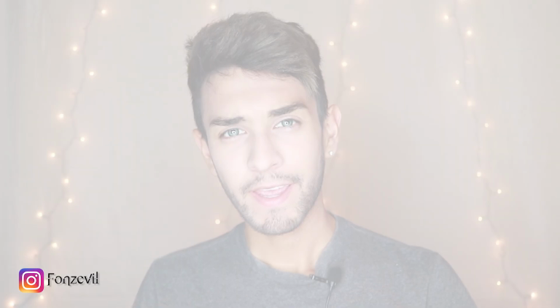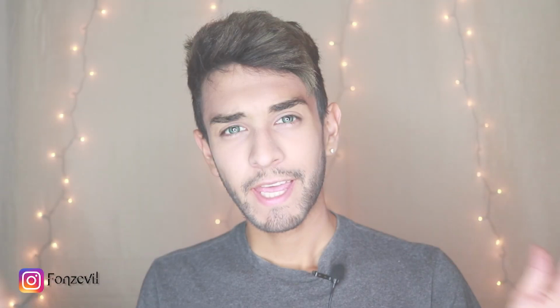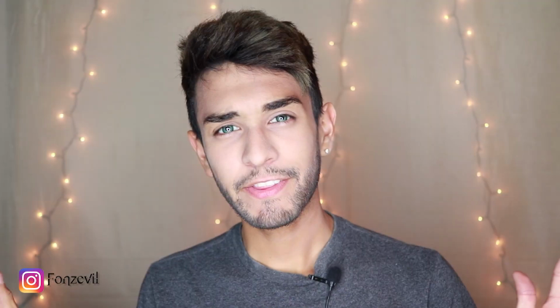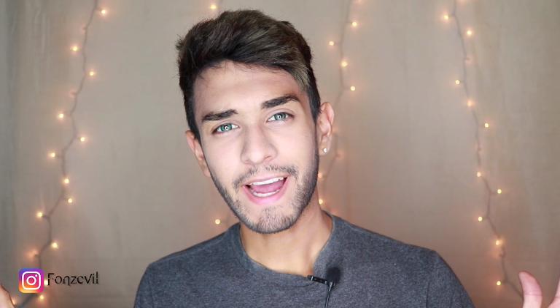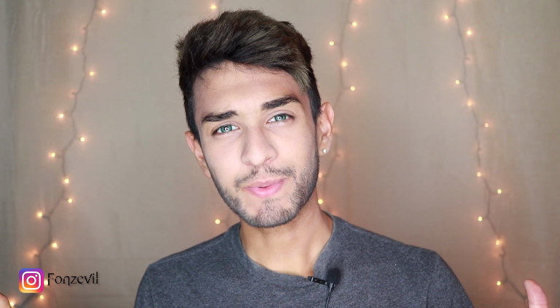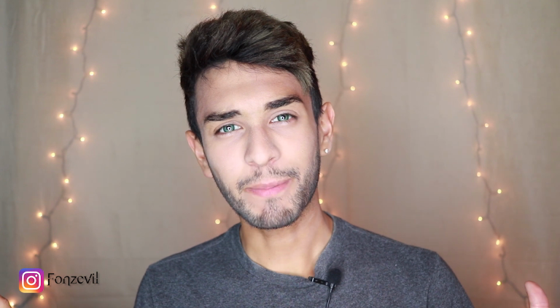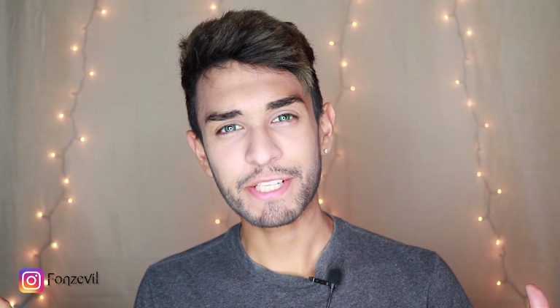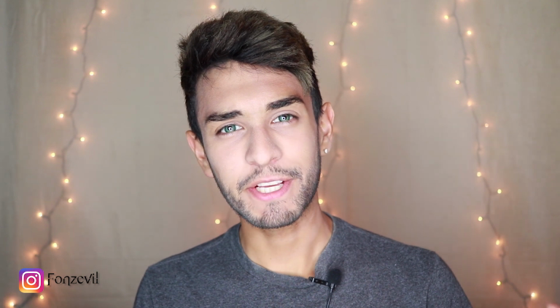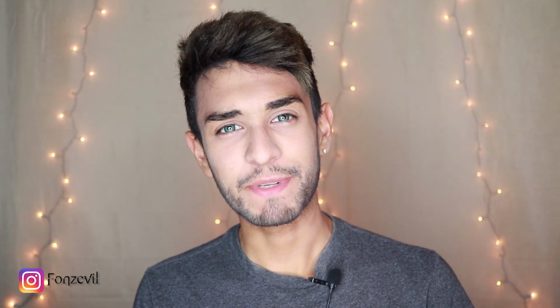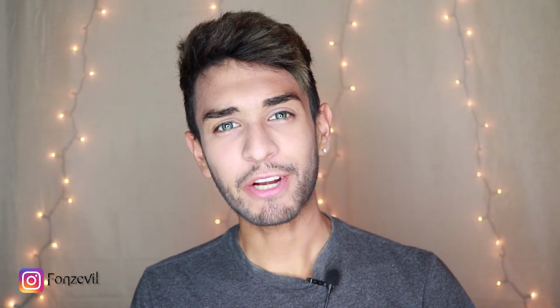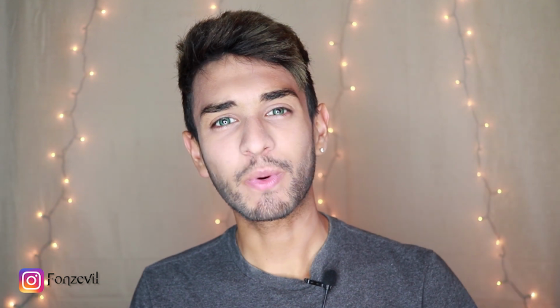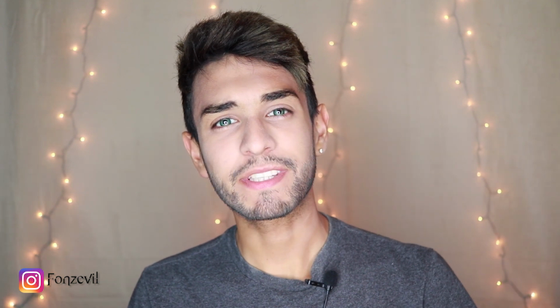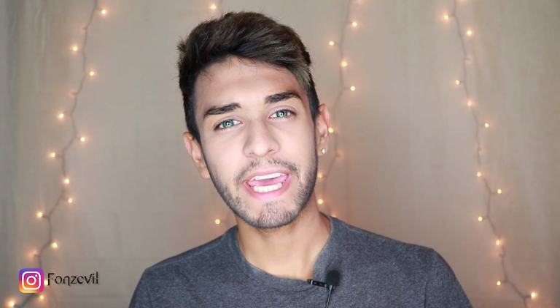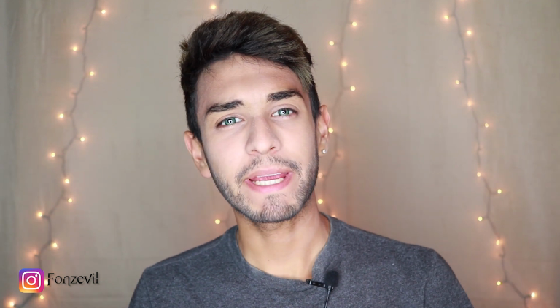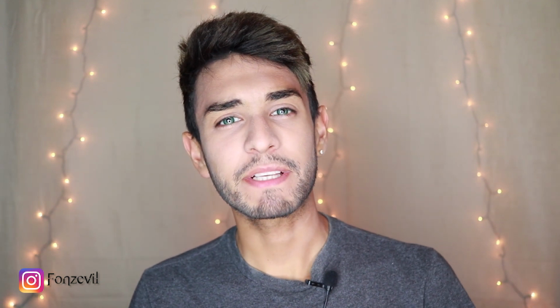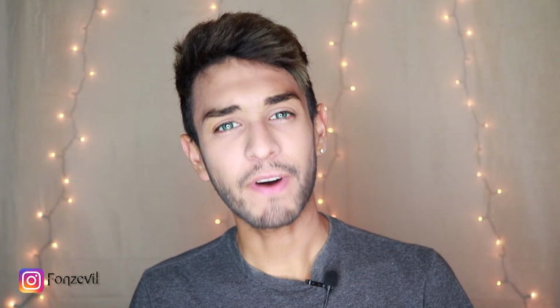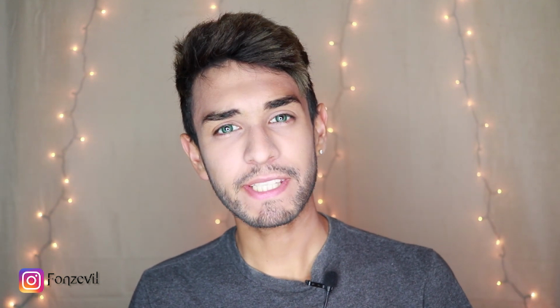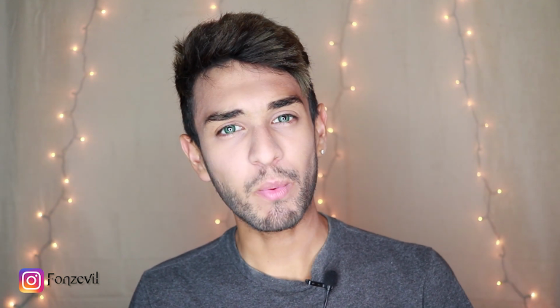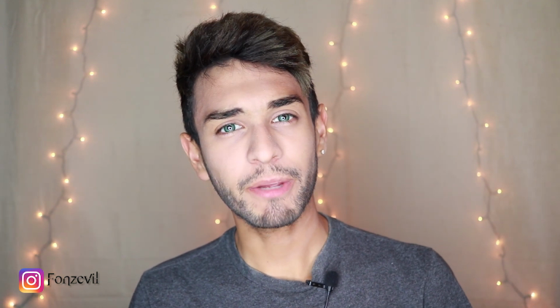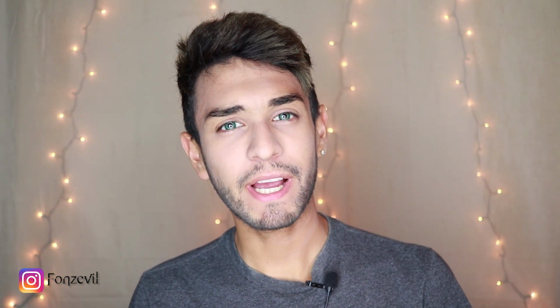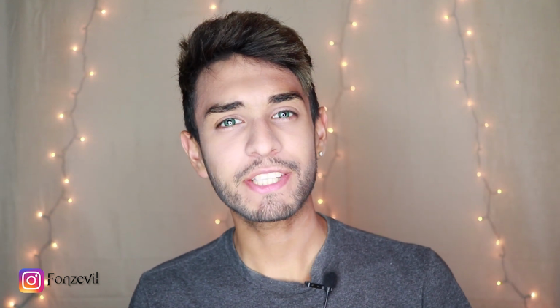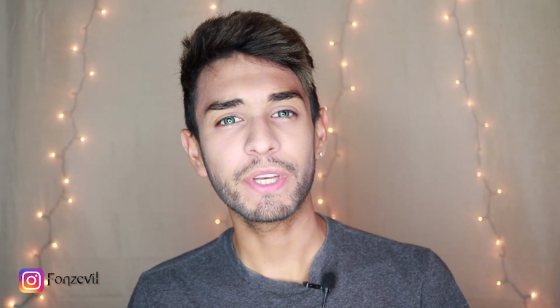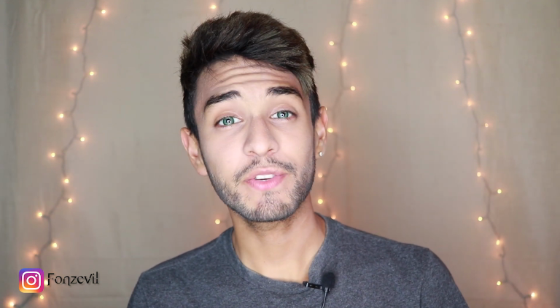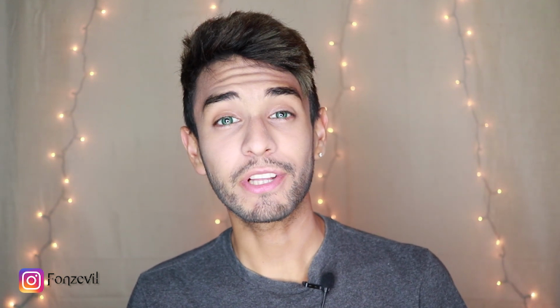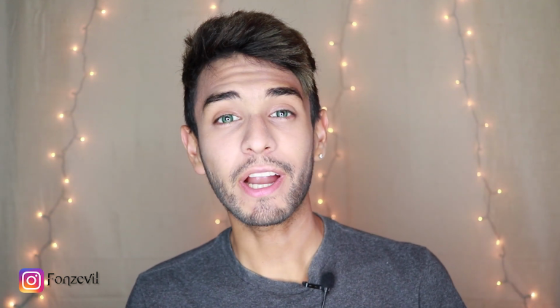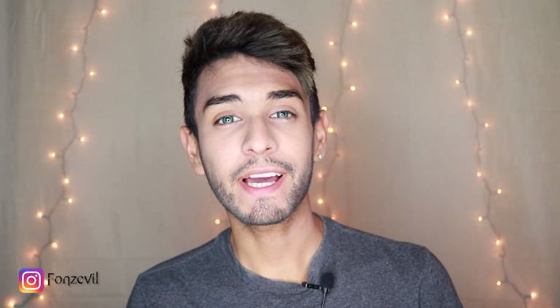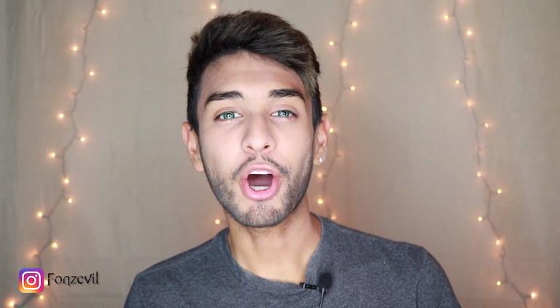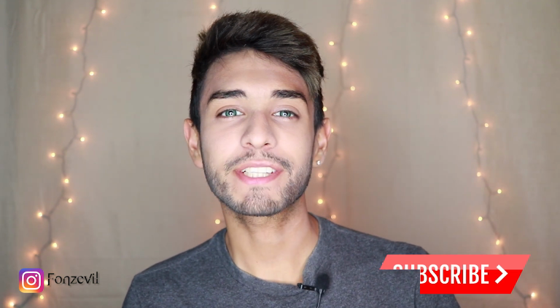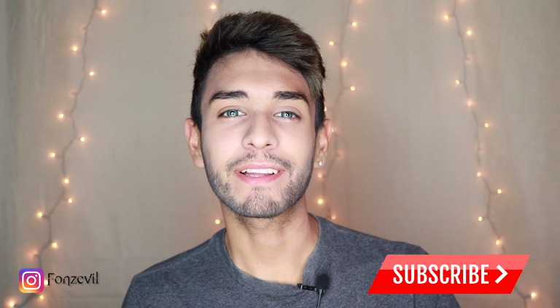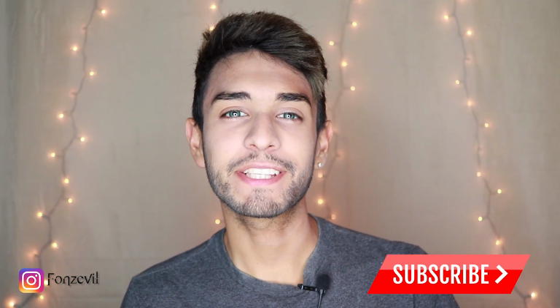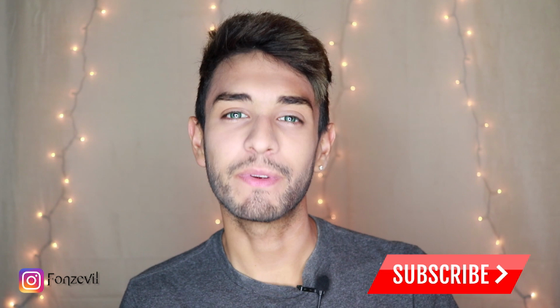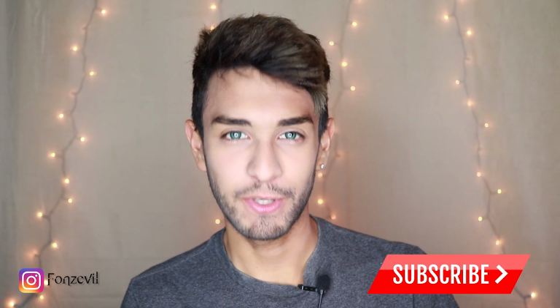Hey there guys, welcome back to my YouTube channel. My name is Fonz and I welcome you guys to a new Solotica contact lens review.